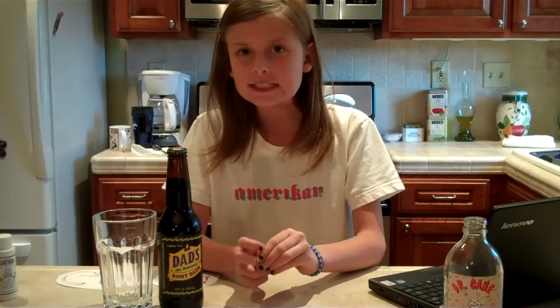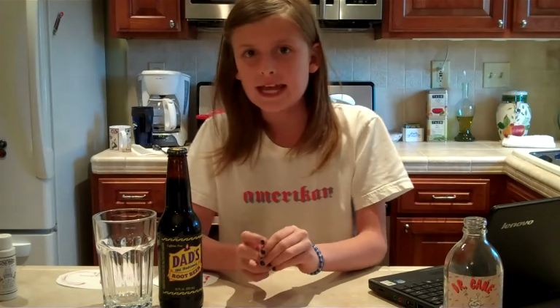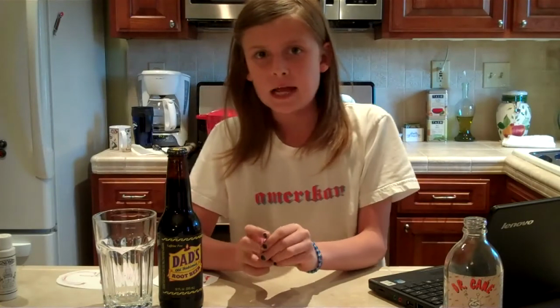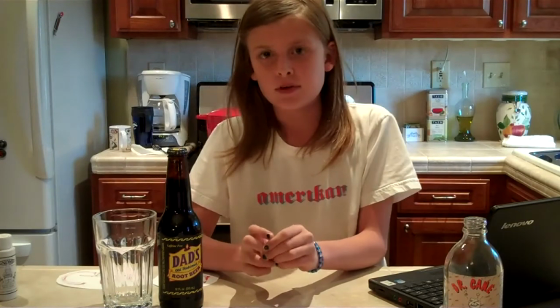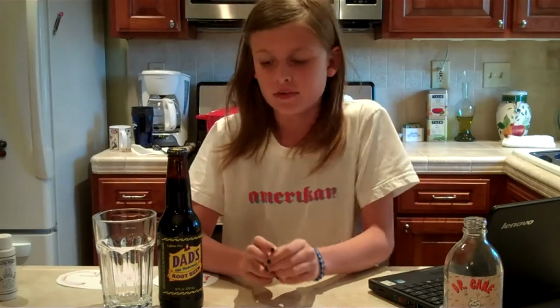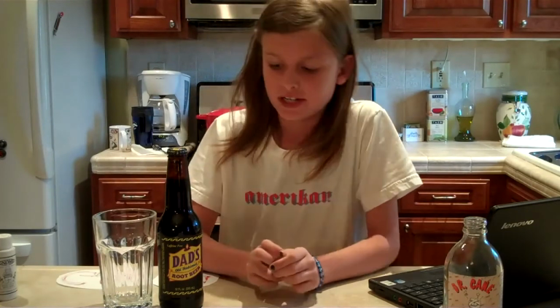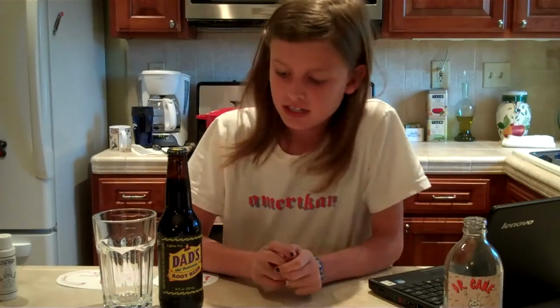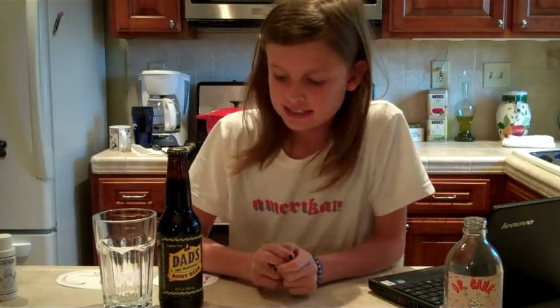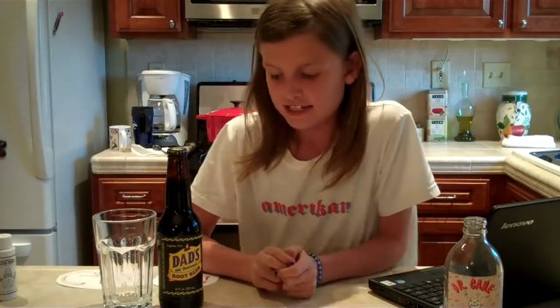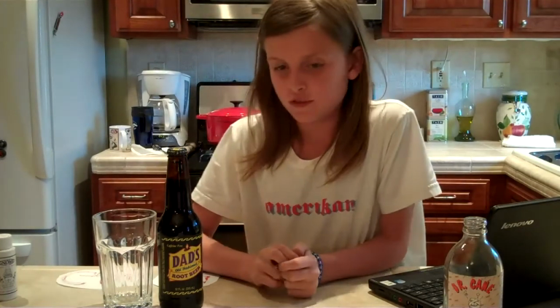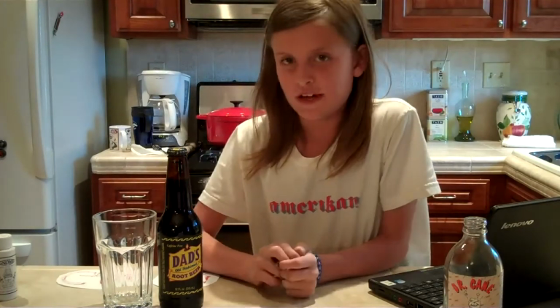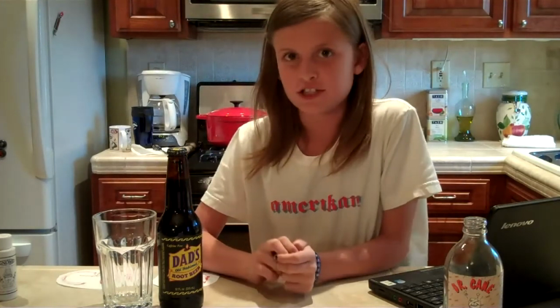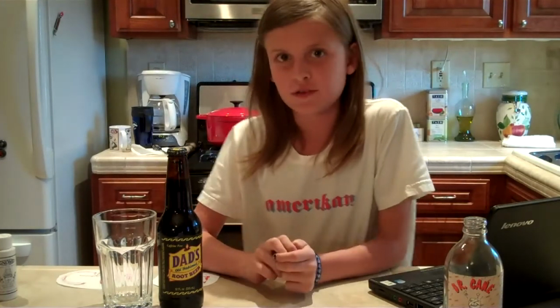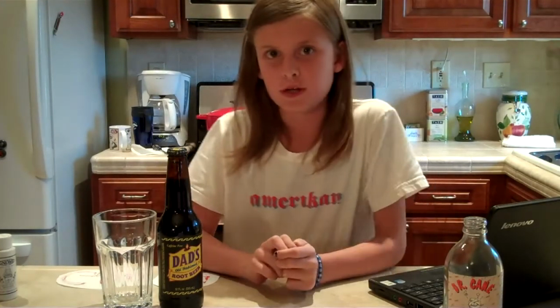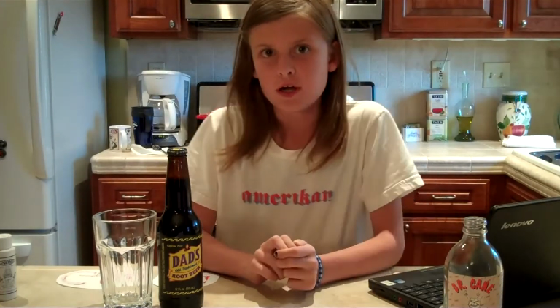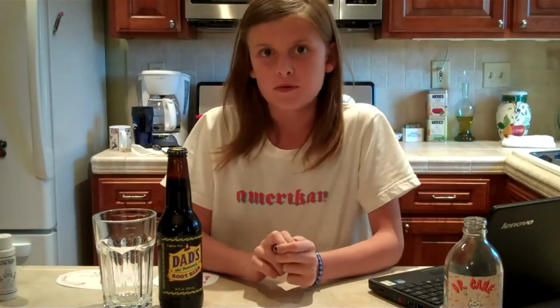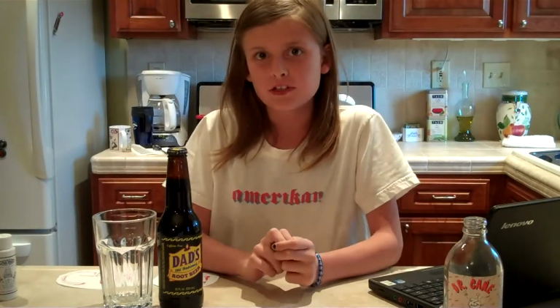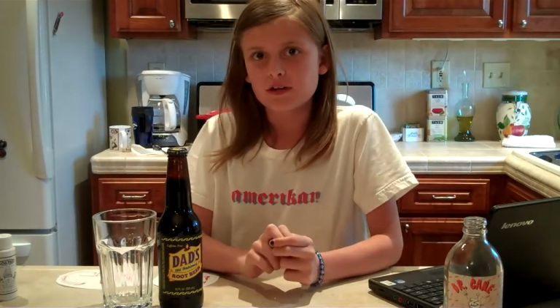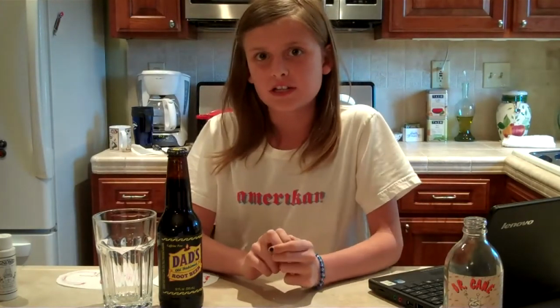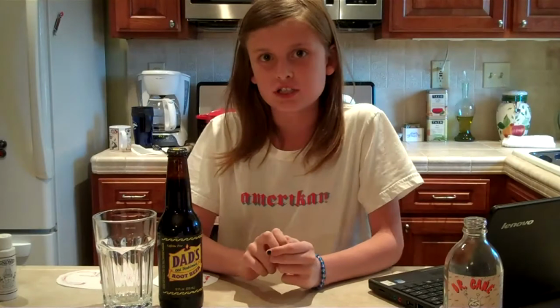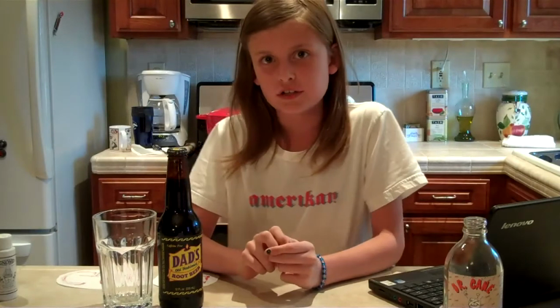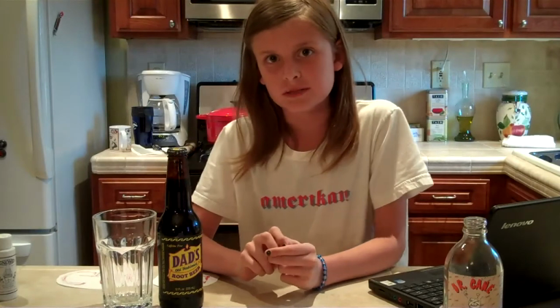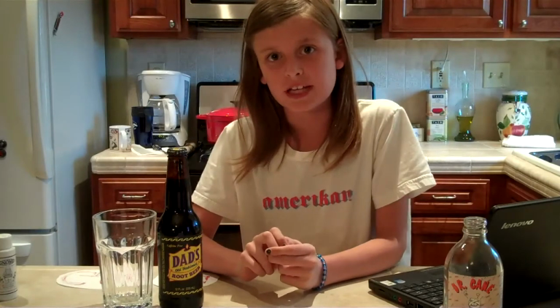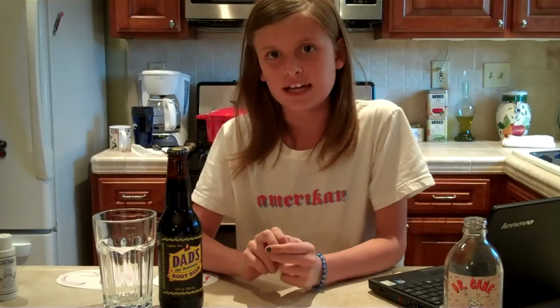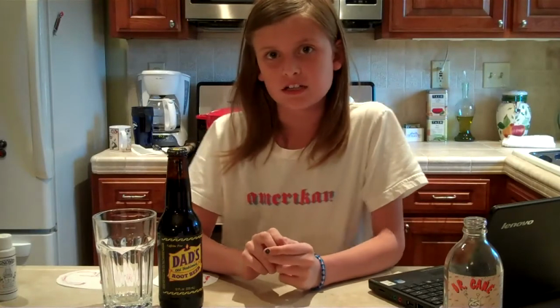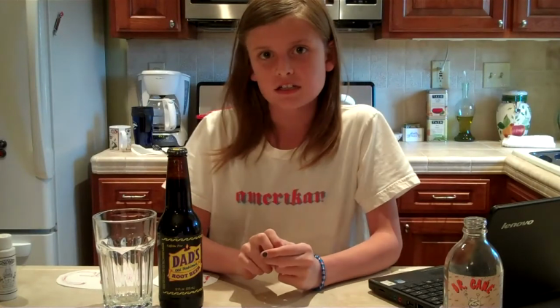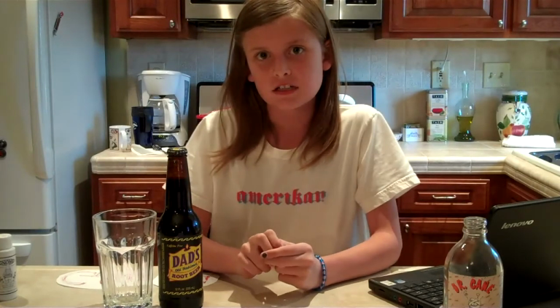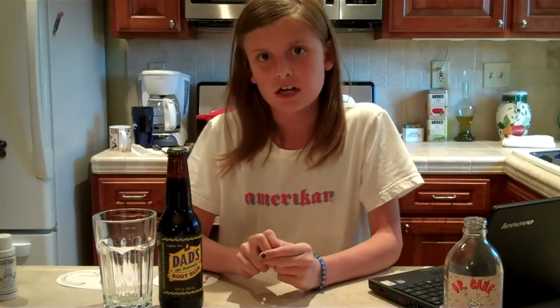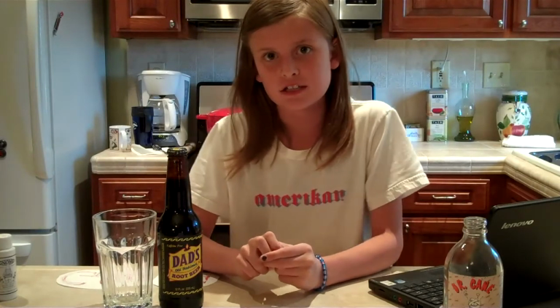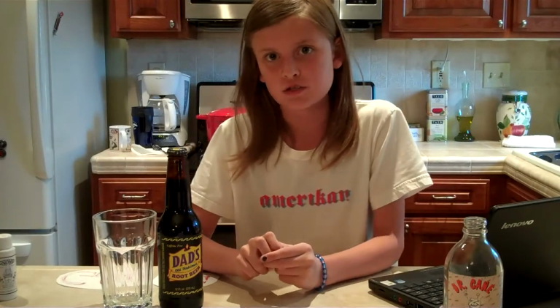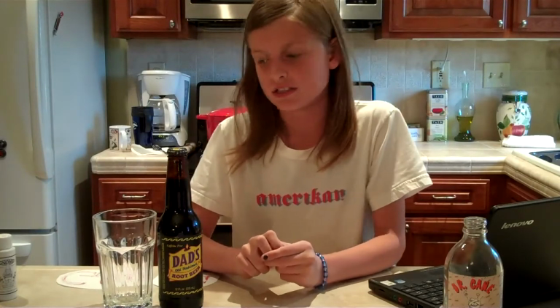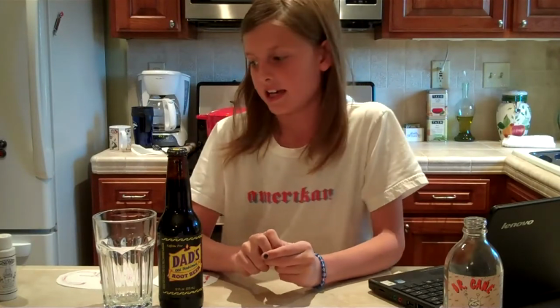Today I'm reviewing Dad's Old Fashioned Root Beer. But first I want to show you something that I got at the store today.